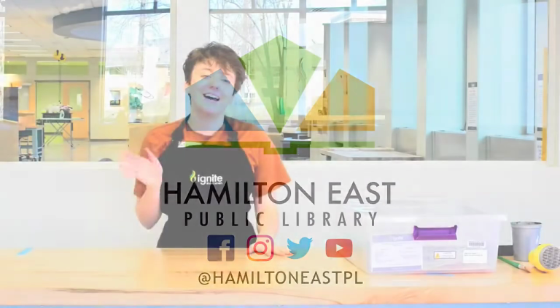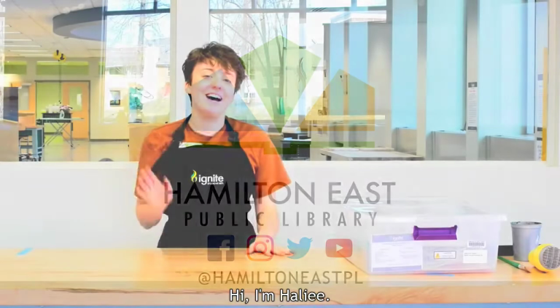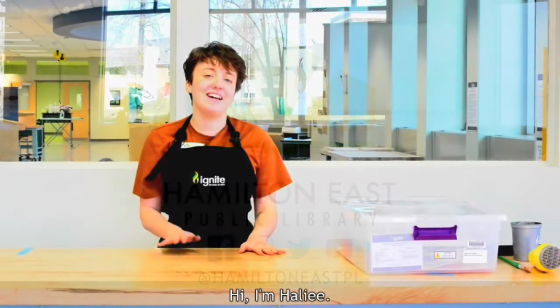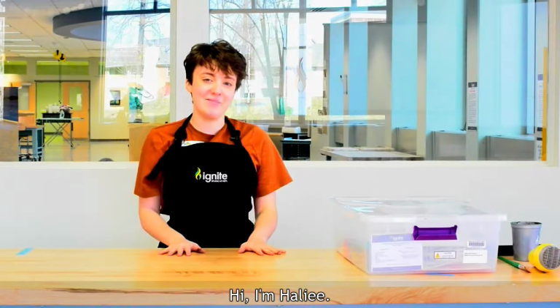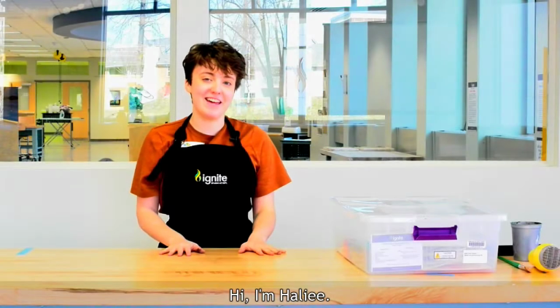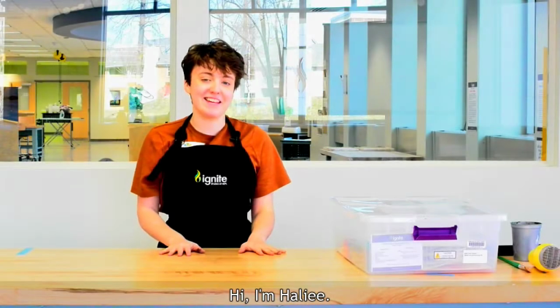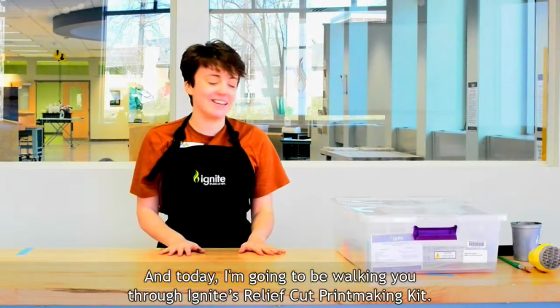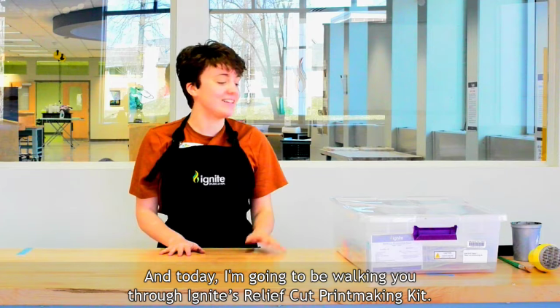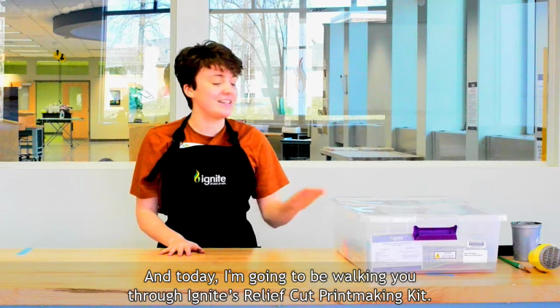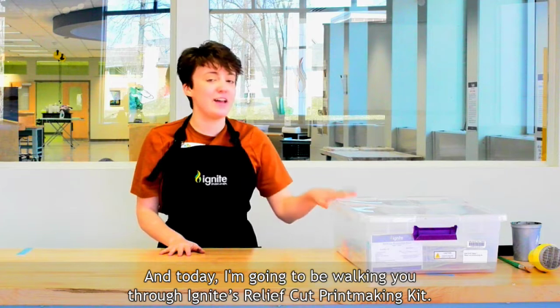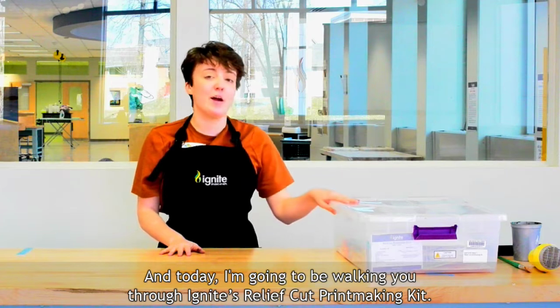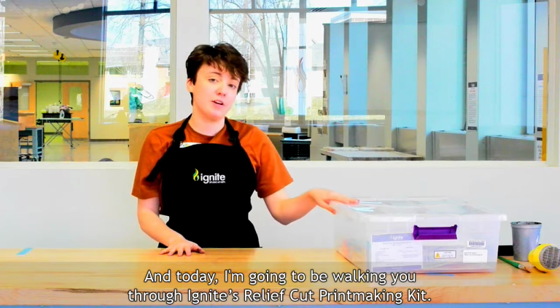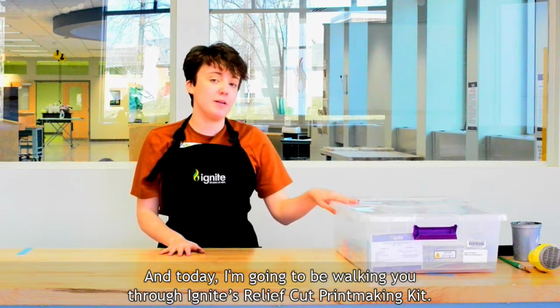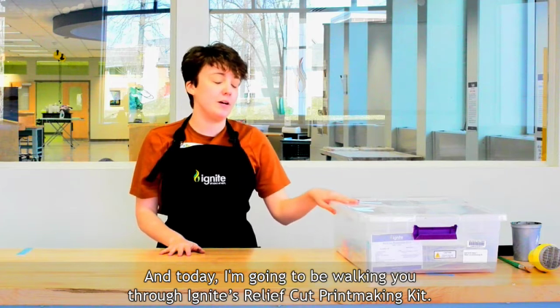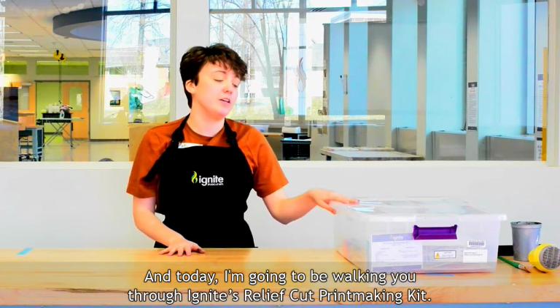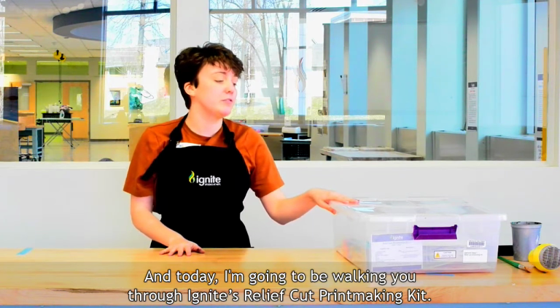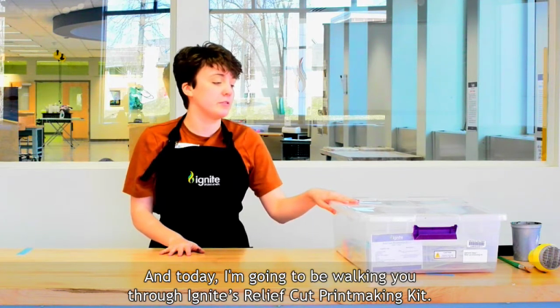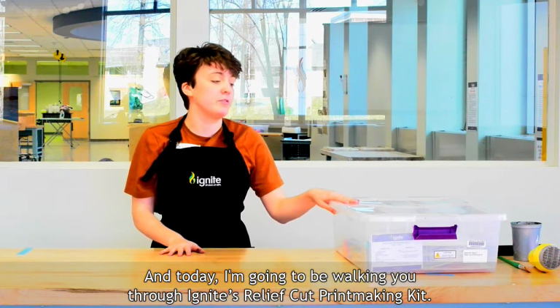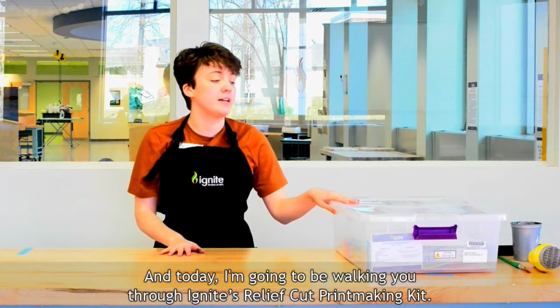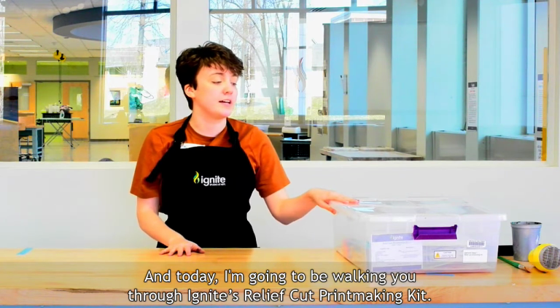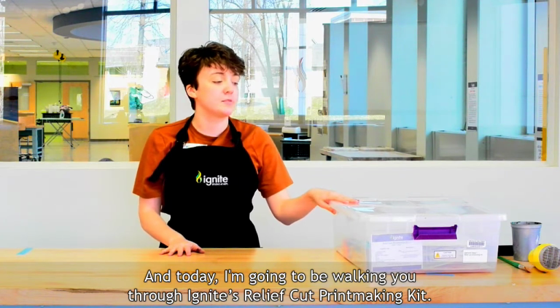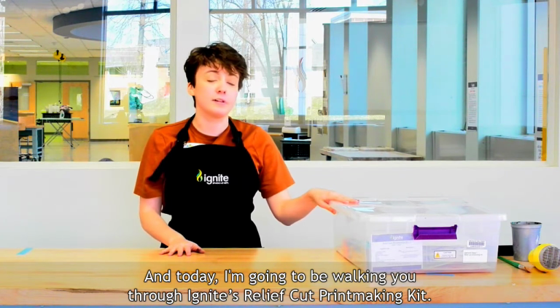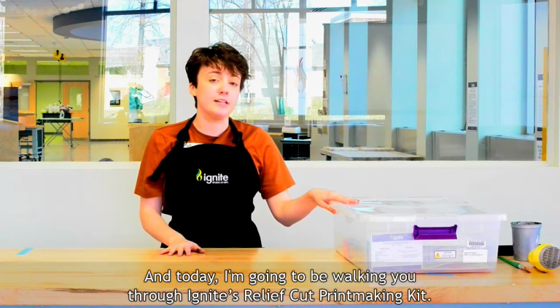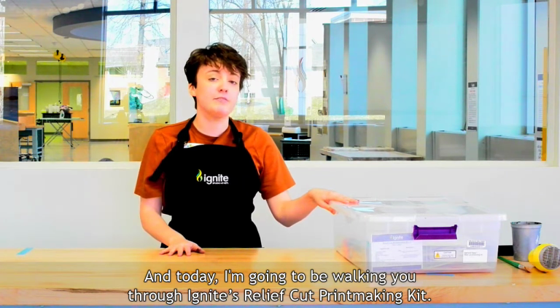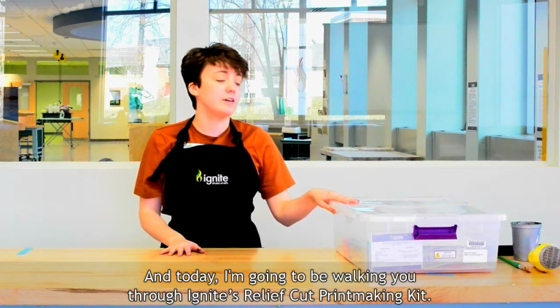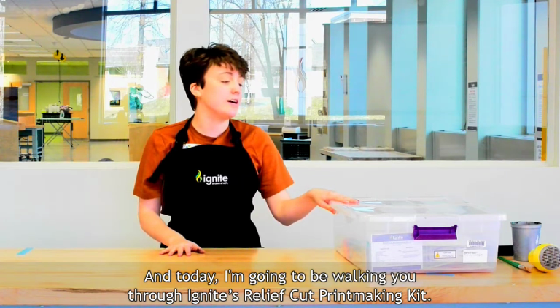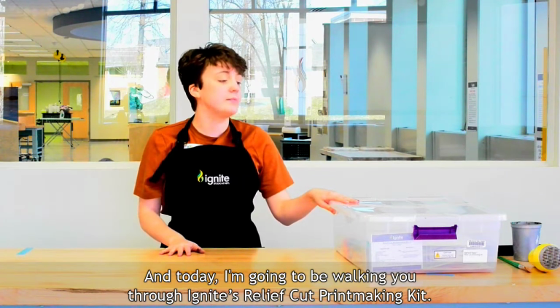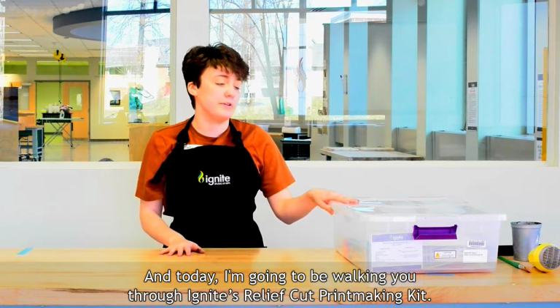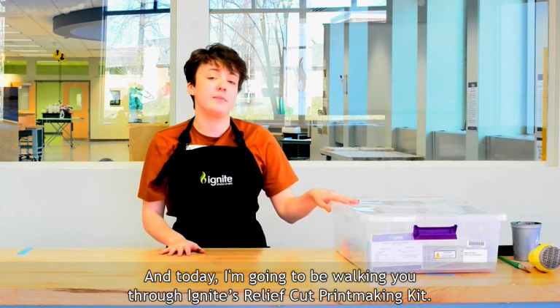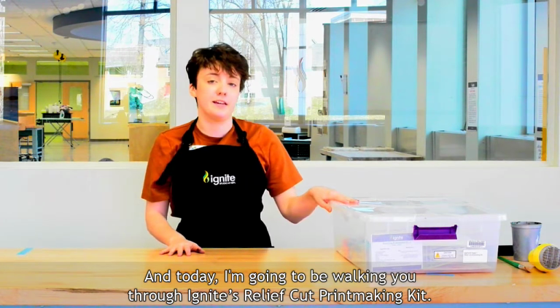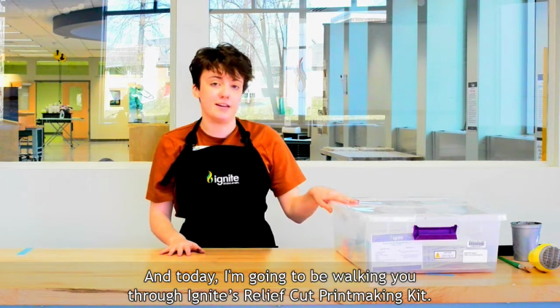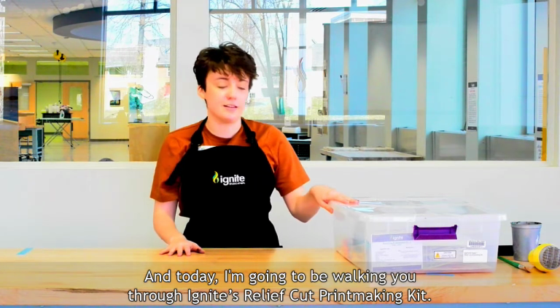Hi, I'm Haley and today I'm going to be walking you through Ignite's relief cut printmaking kit.